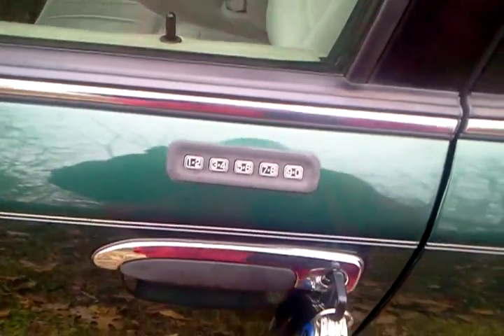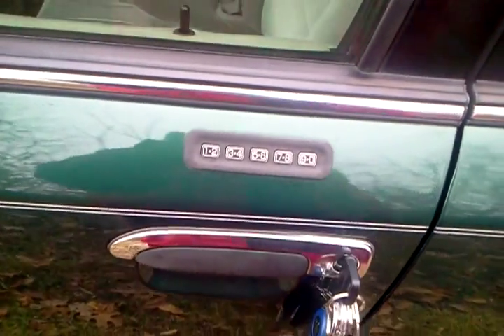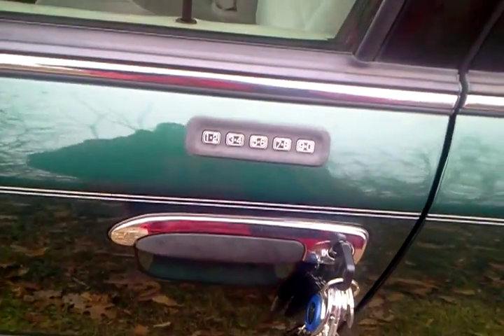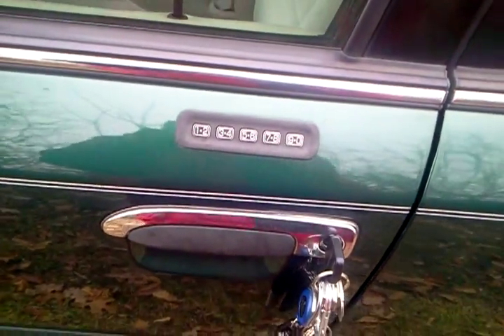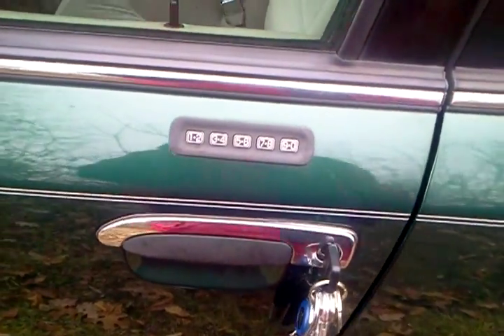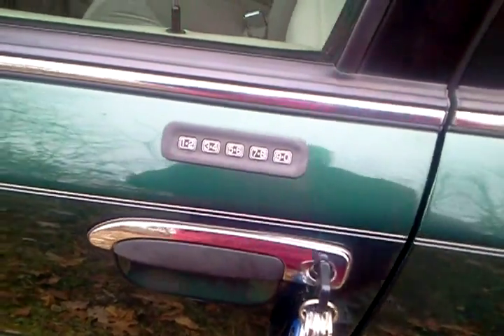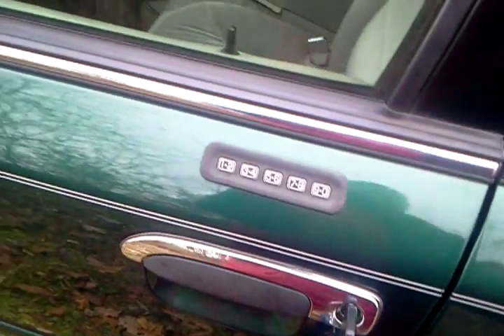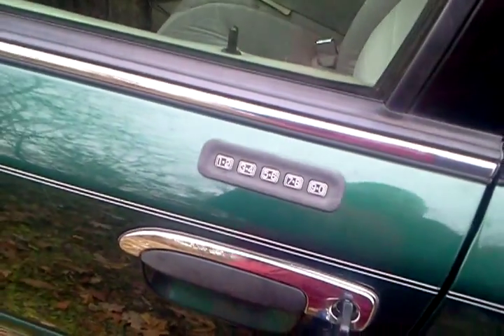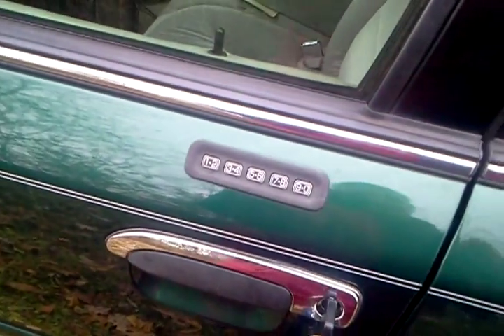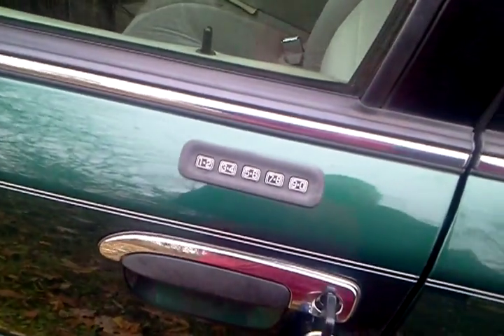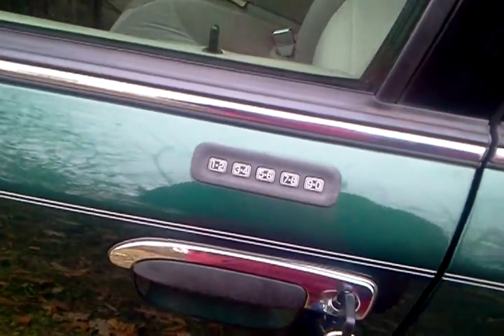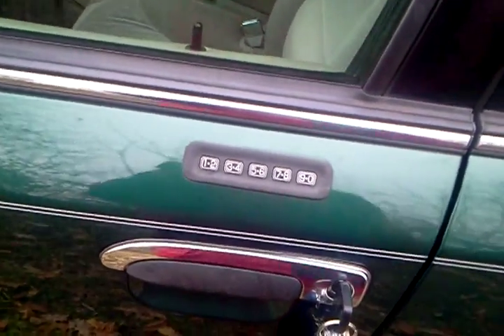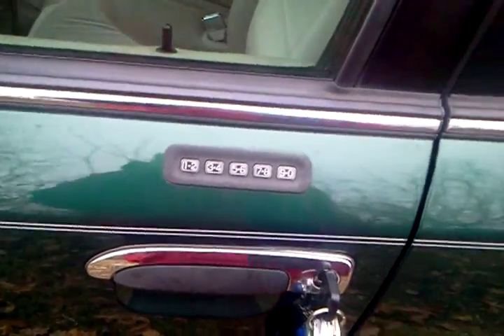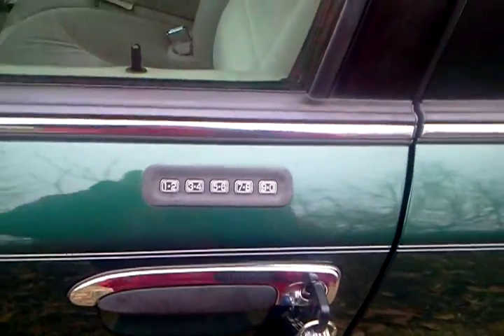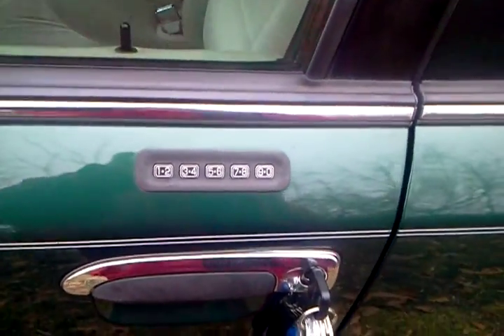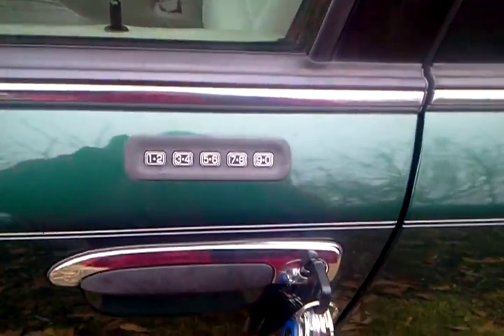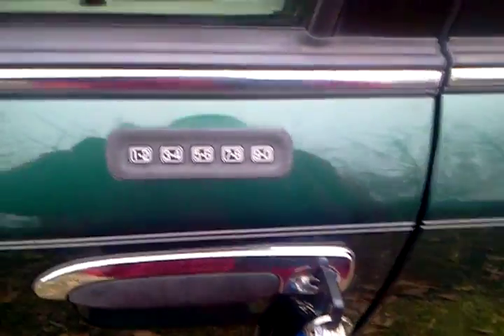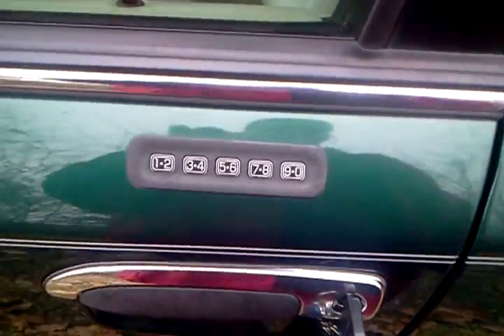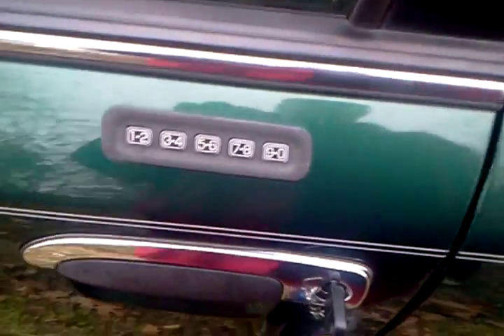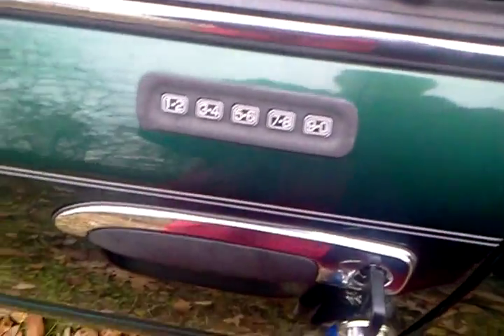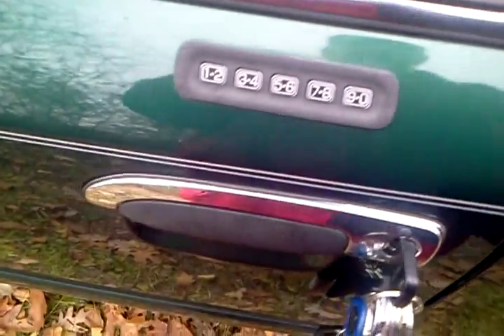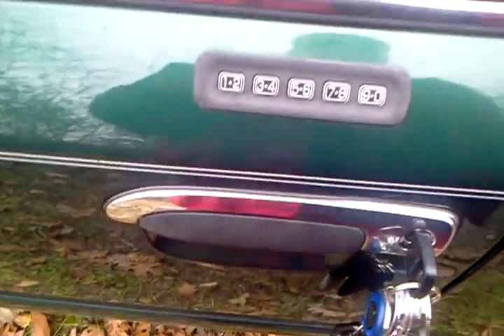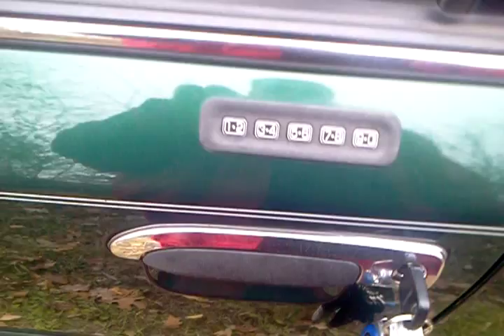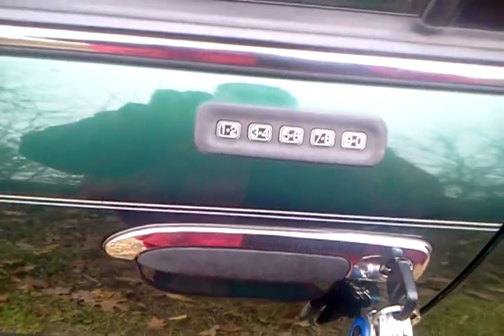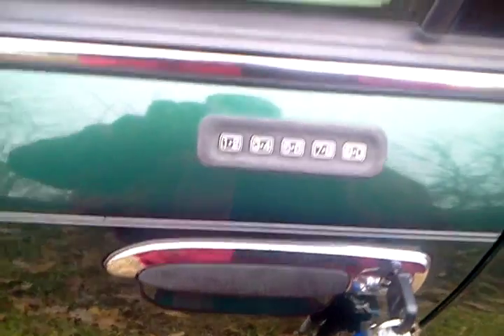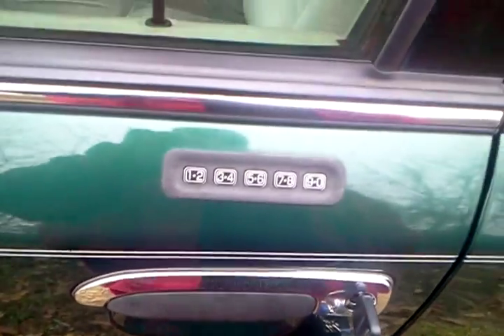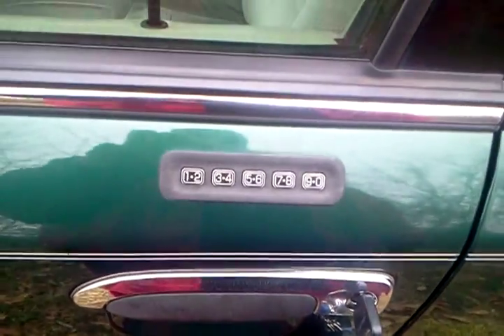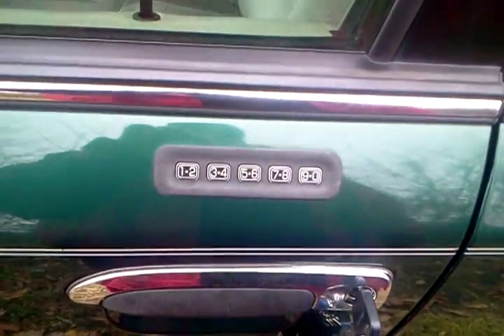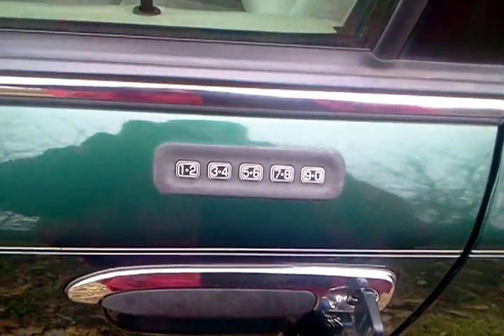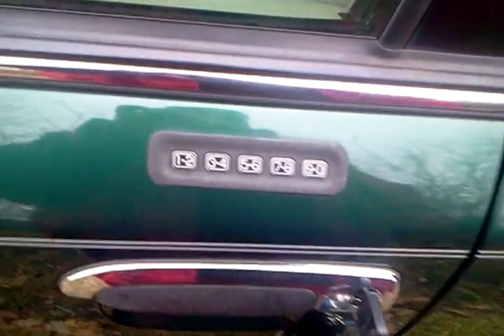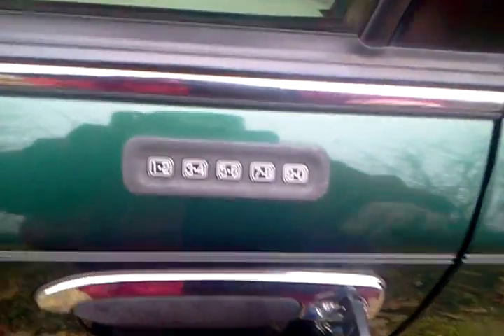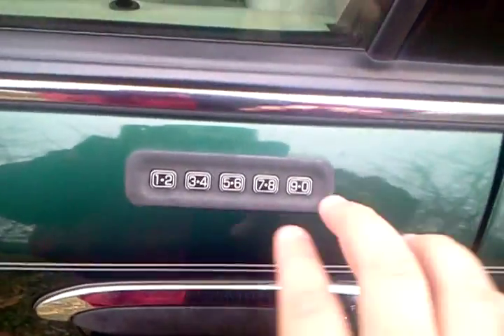Hello YouTube, WattD586 here. If you have a Crown Victoria with this kind of keypad on it, this should be your lock code.